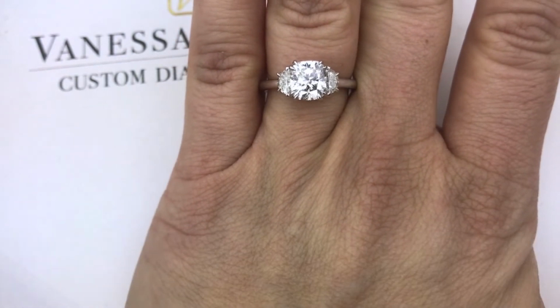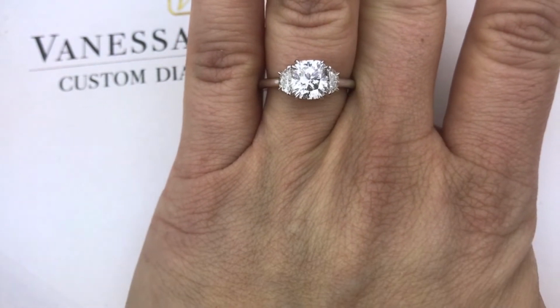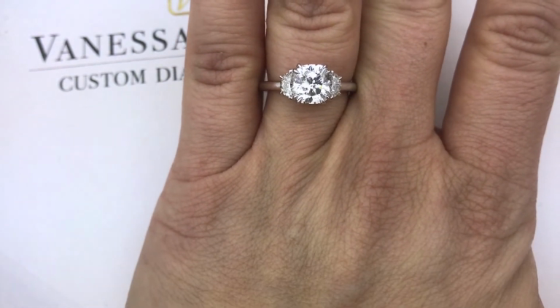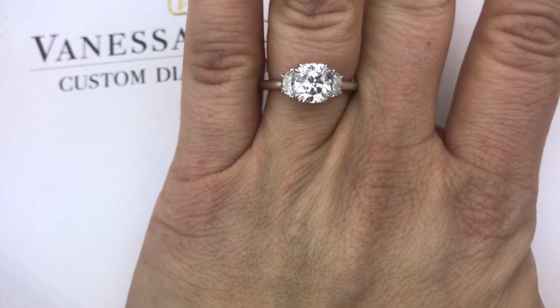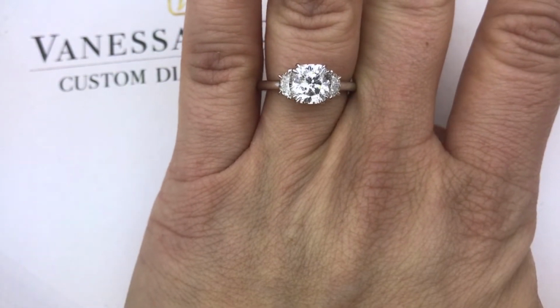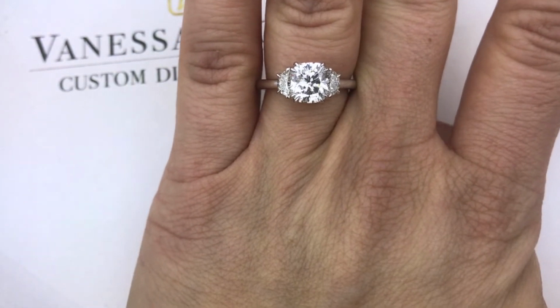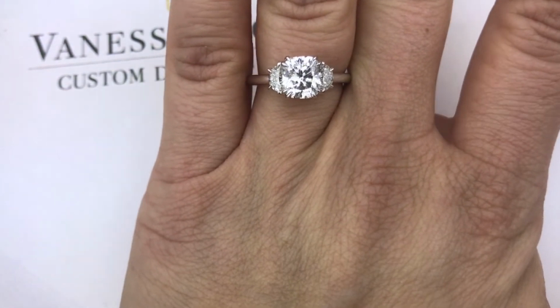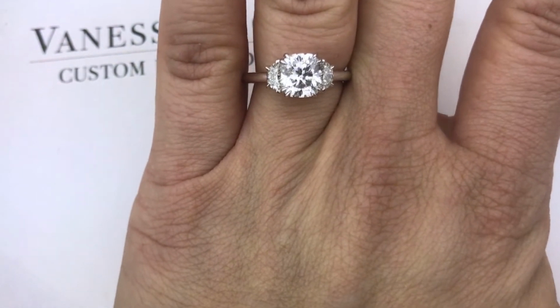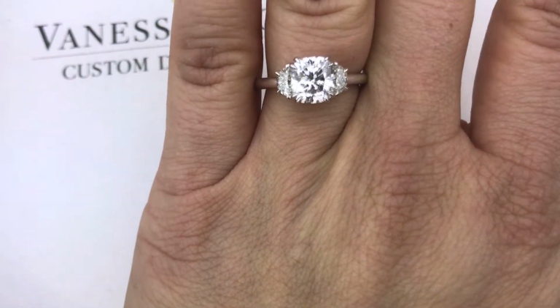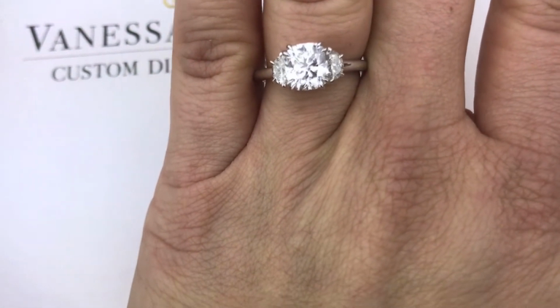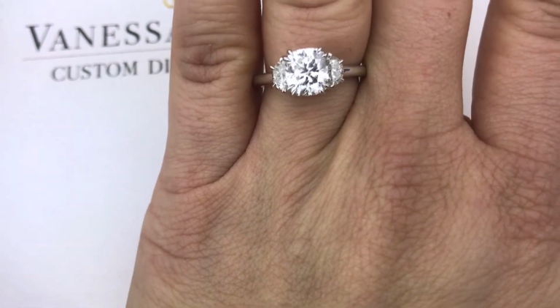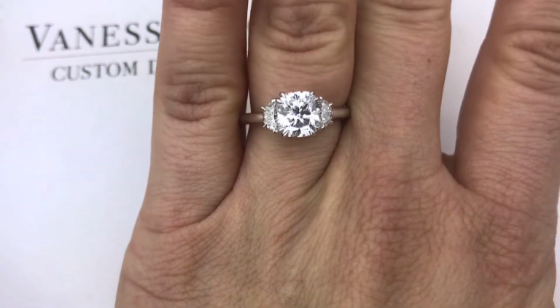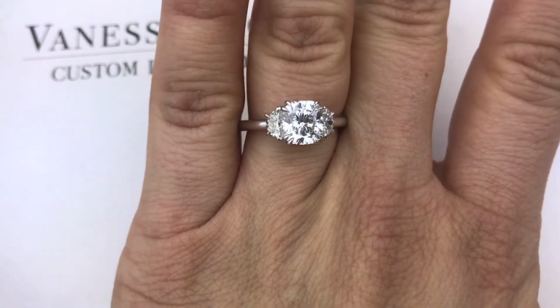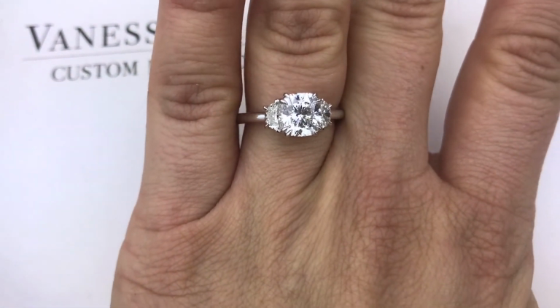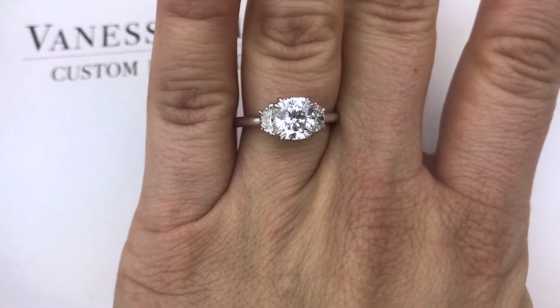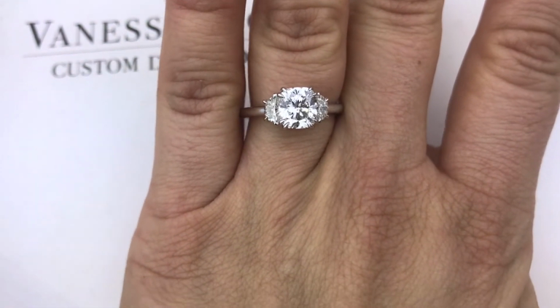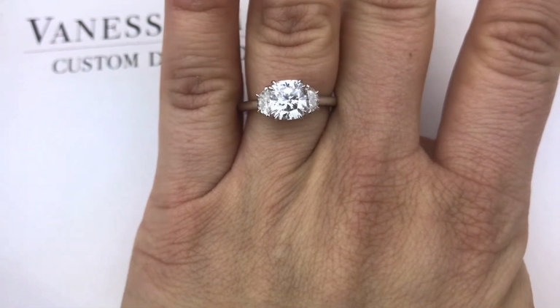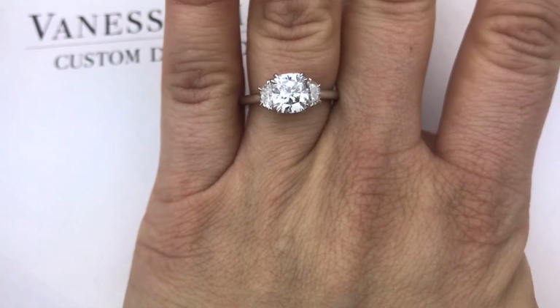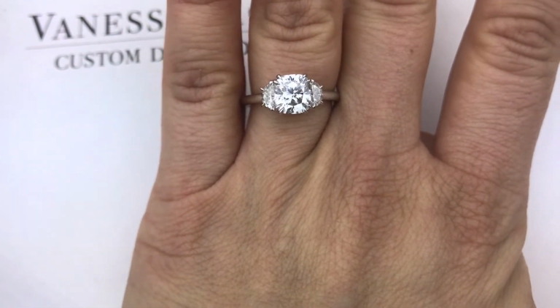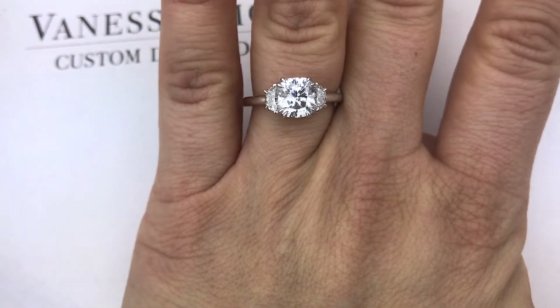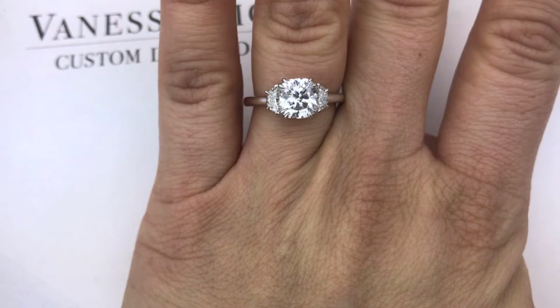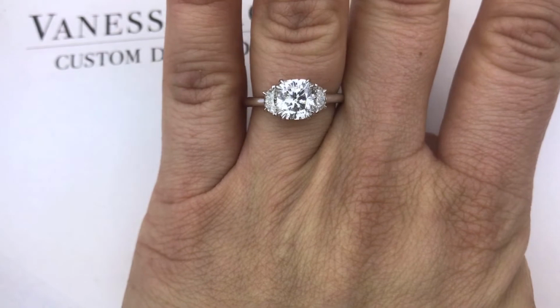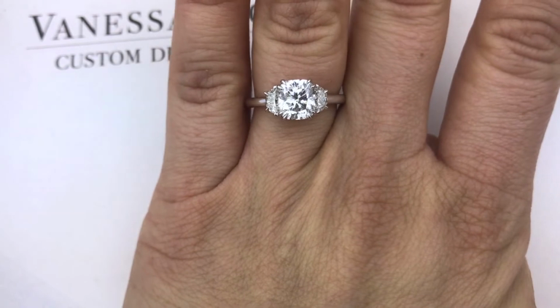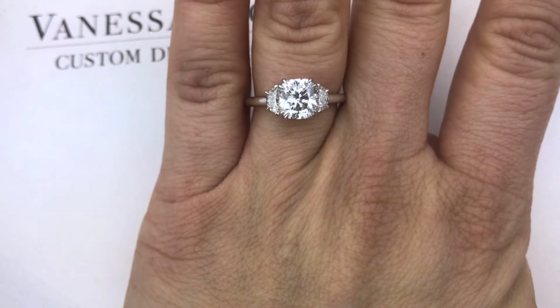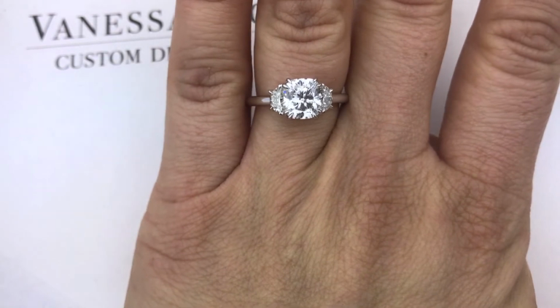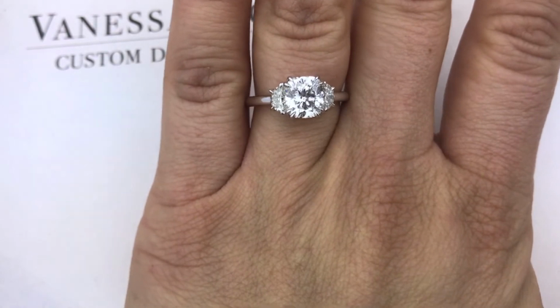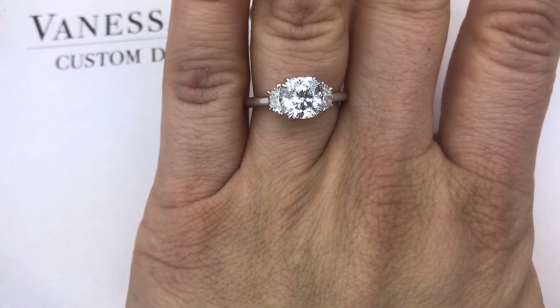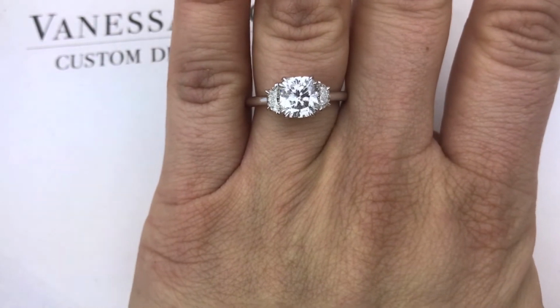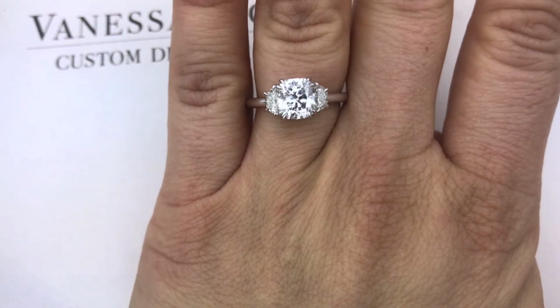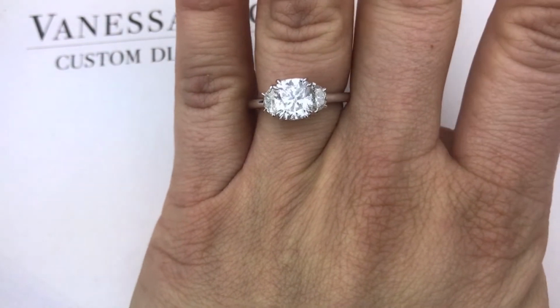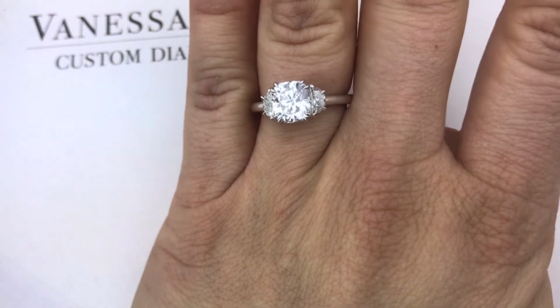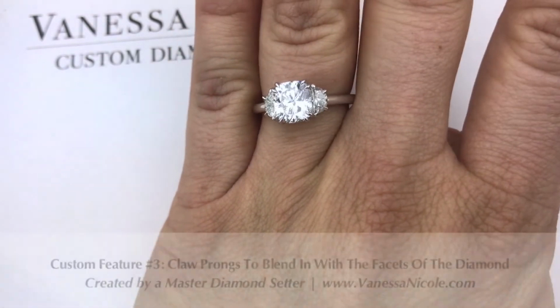This ensures that everything looks seamless and has a beautiful blend of sparkle over the entire finger. Another benefit of getting a custom ring is the shape of the prongs.